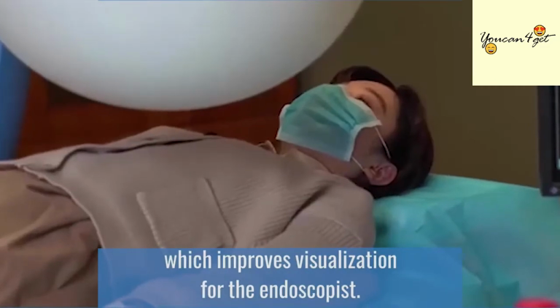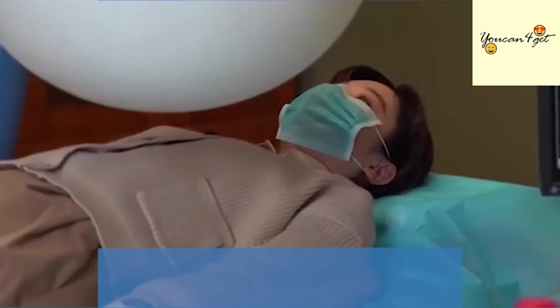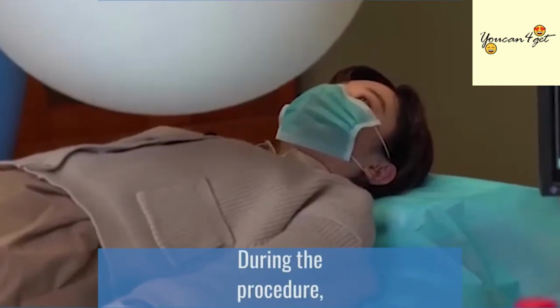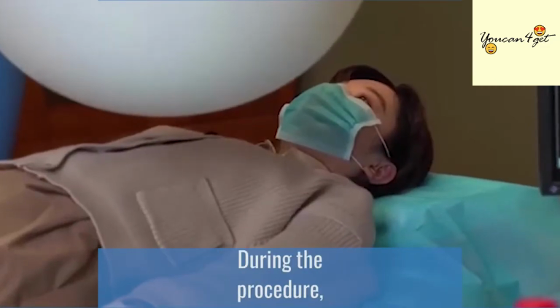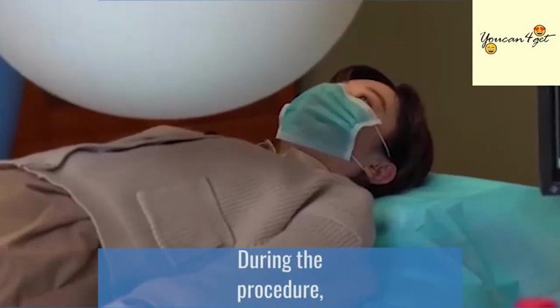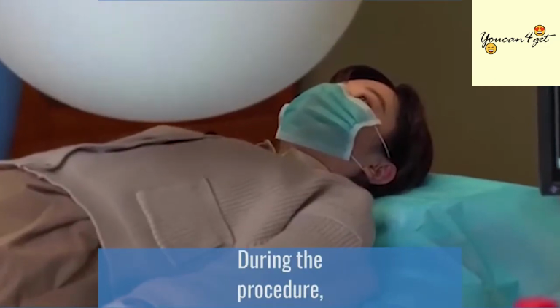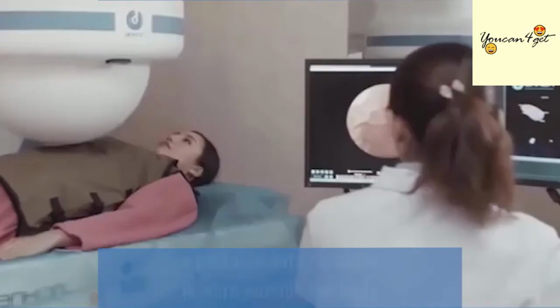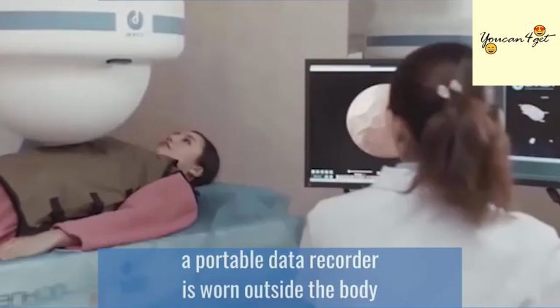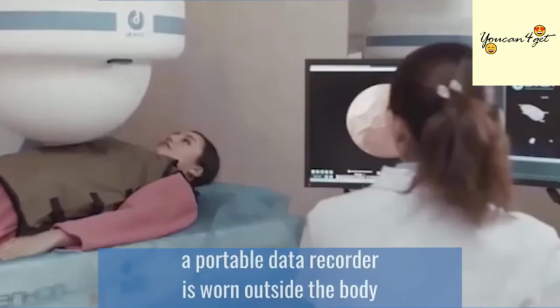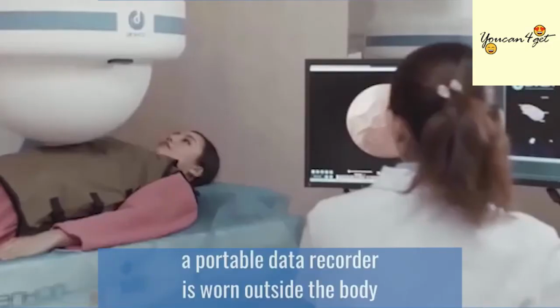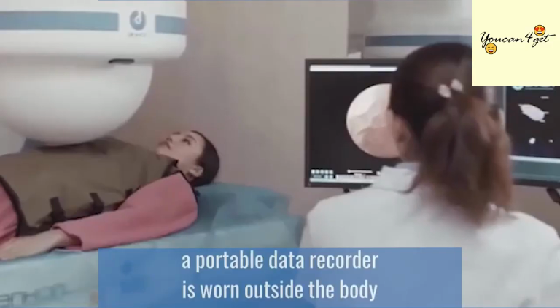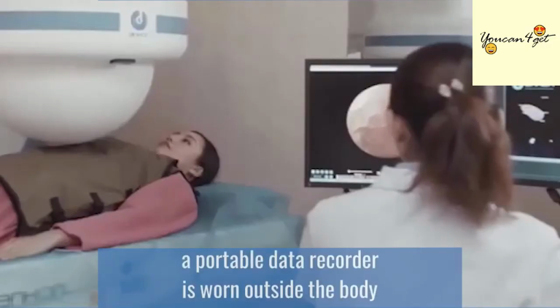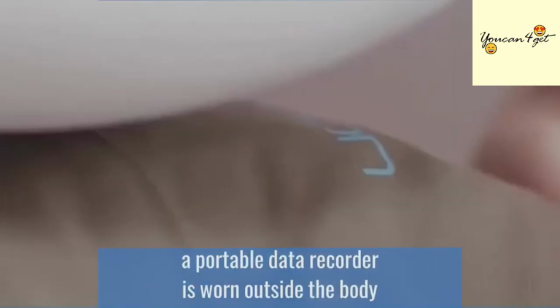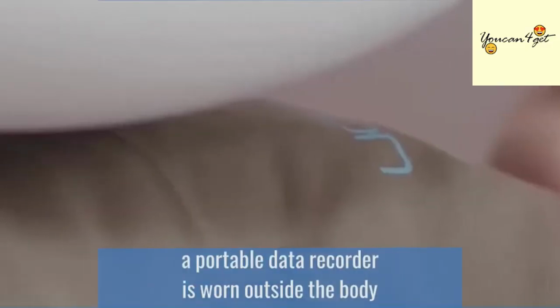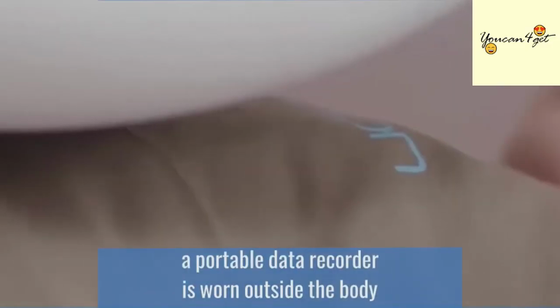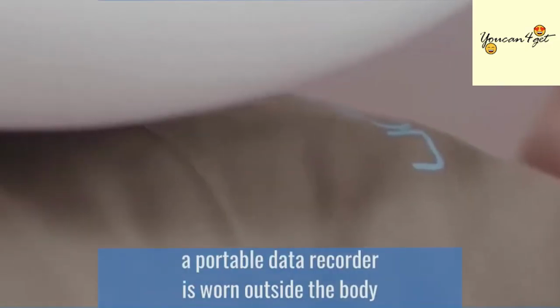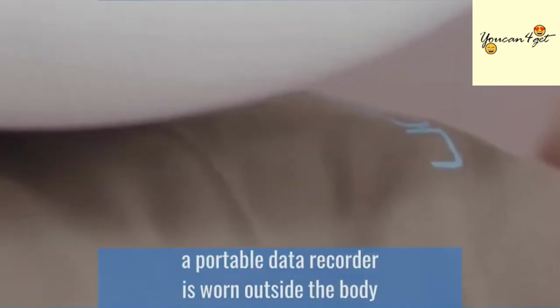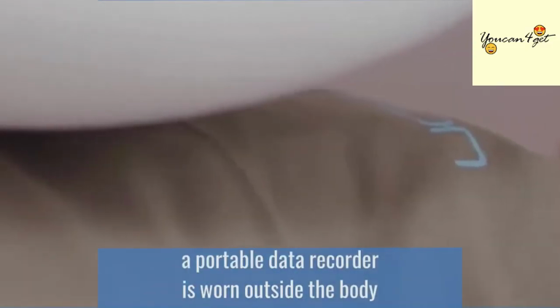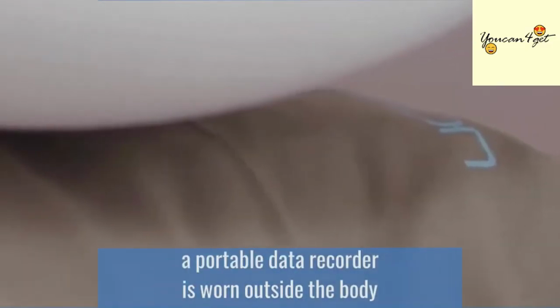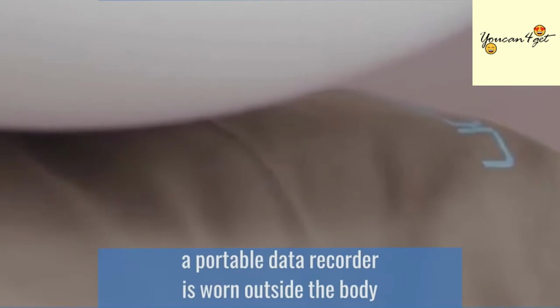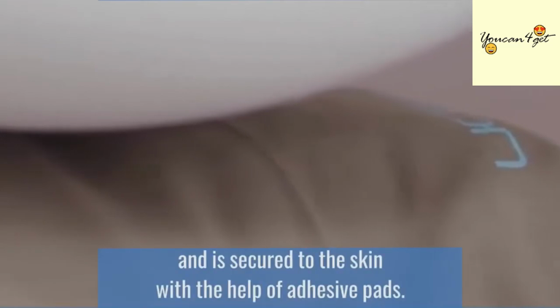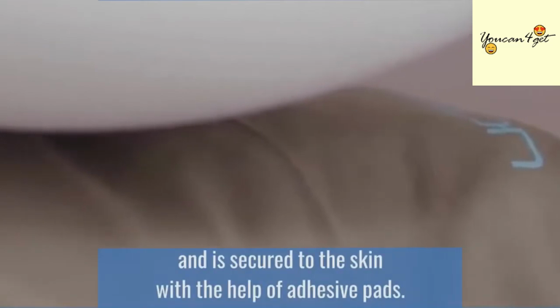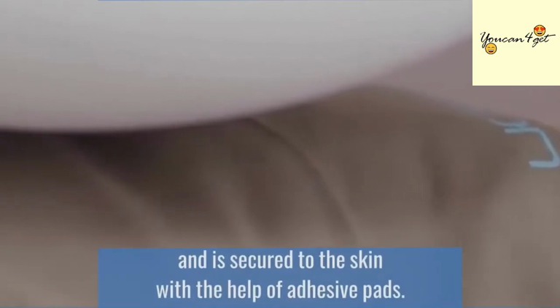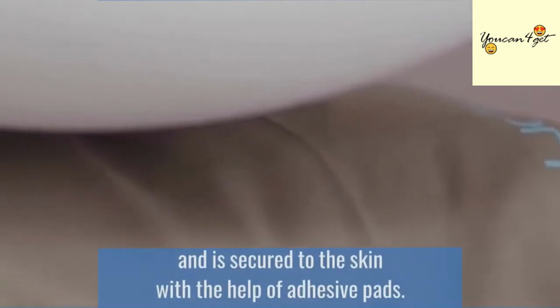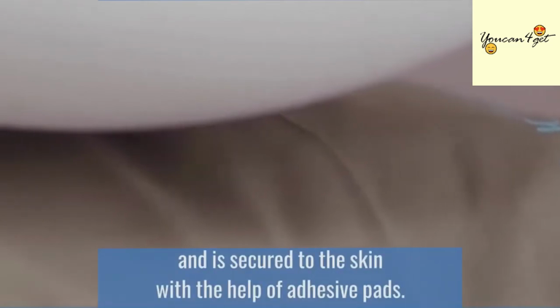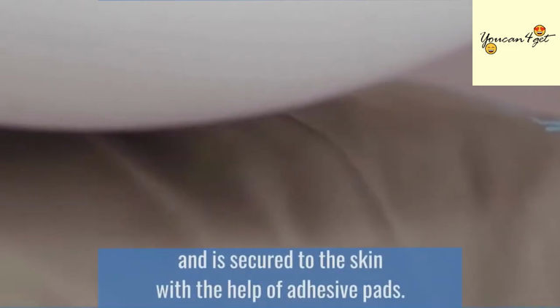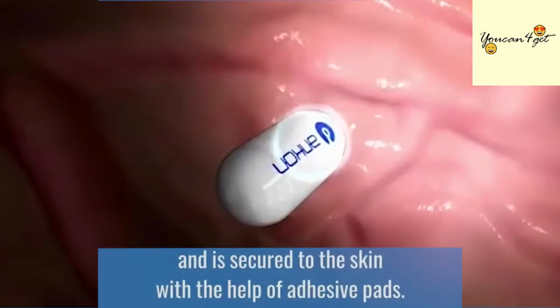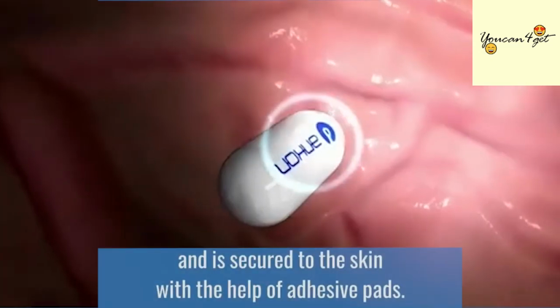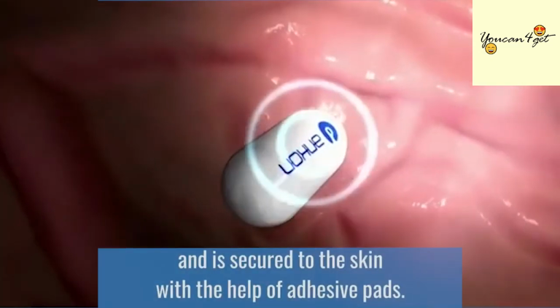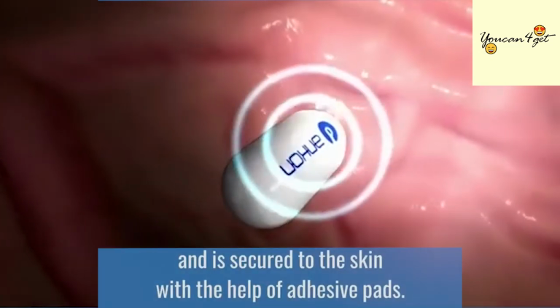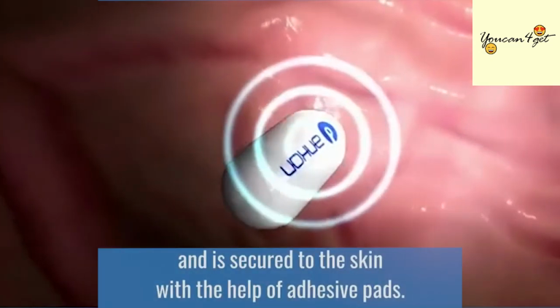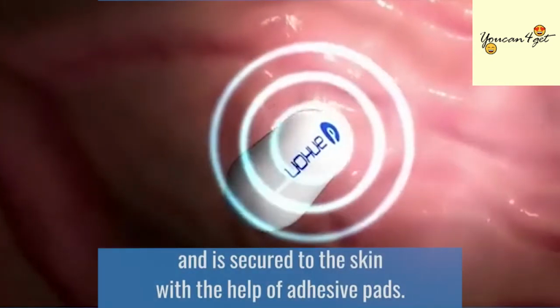During the procedure, a portable data recorder is worn outside the body and is secured to the skin with the help of adhesive pads.